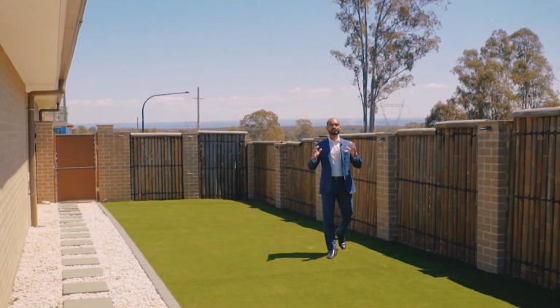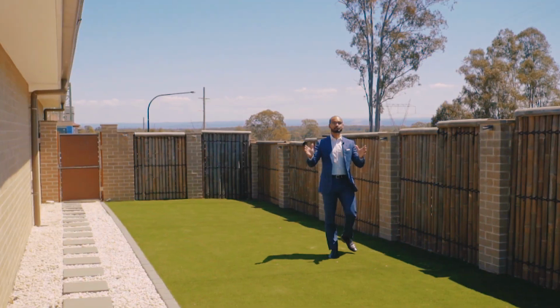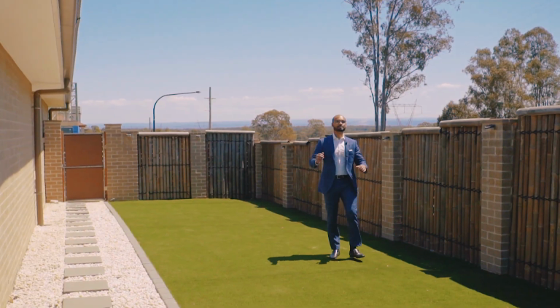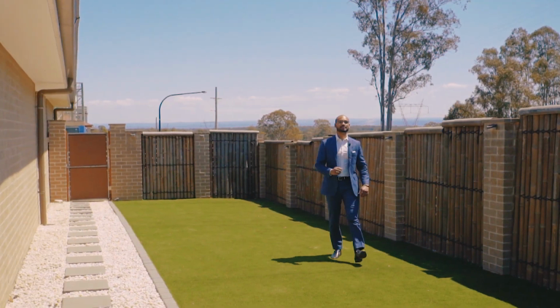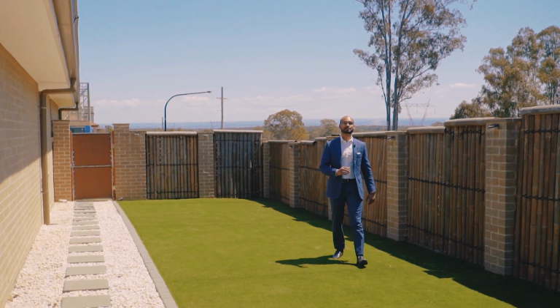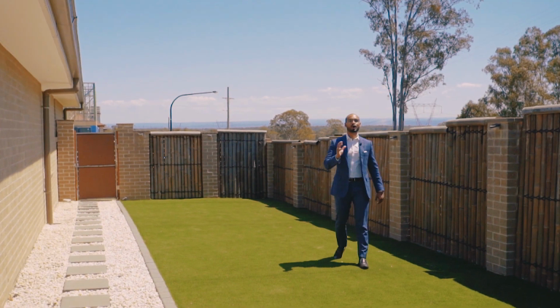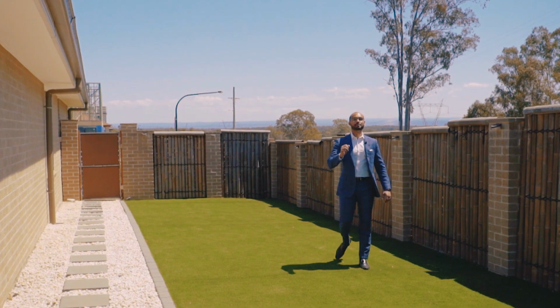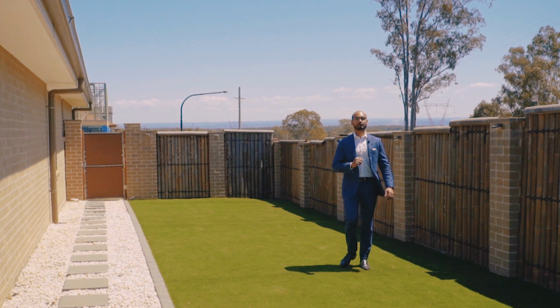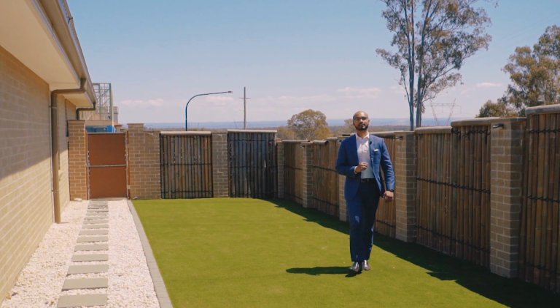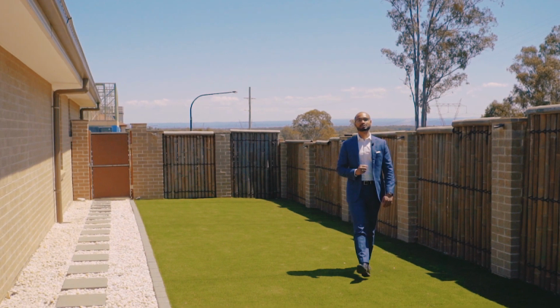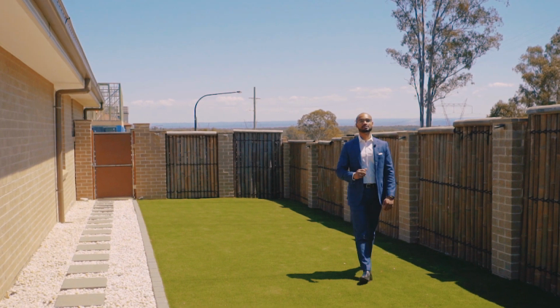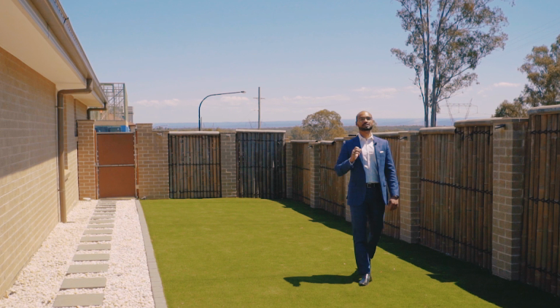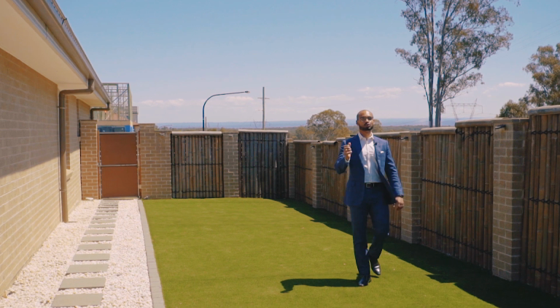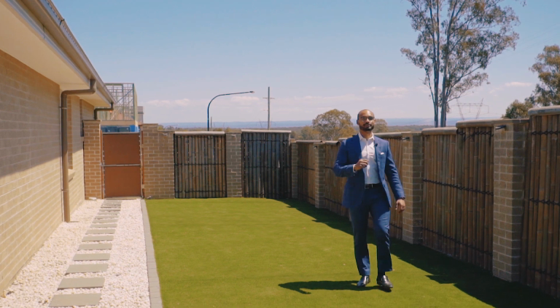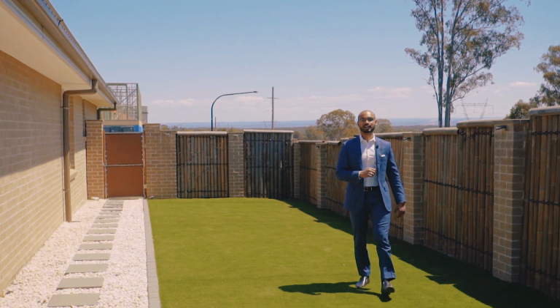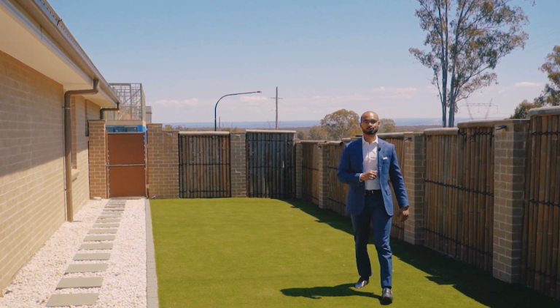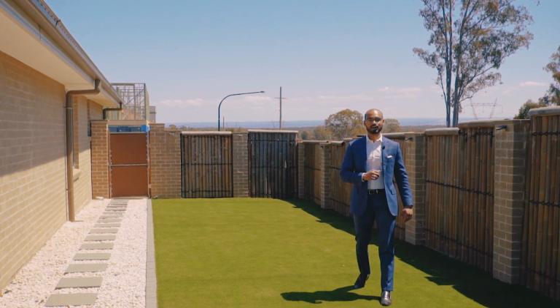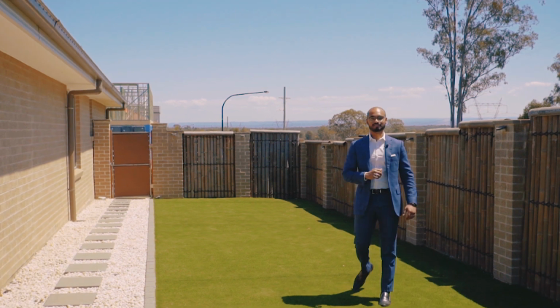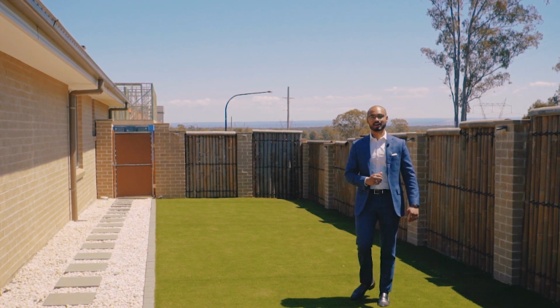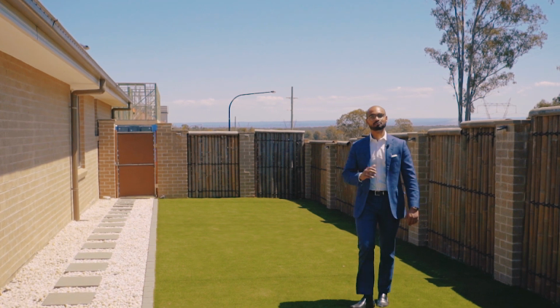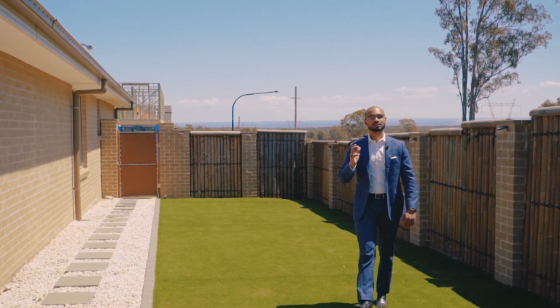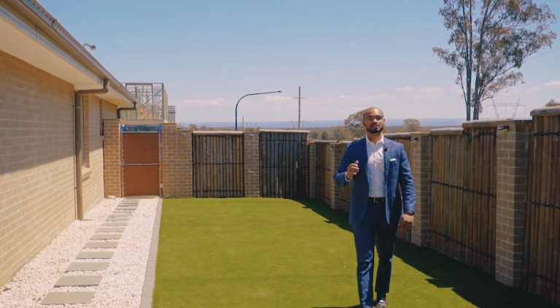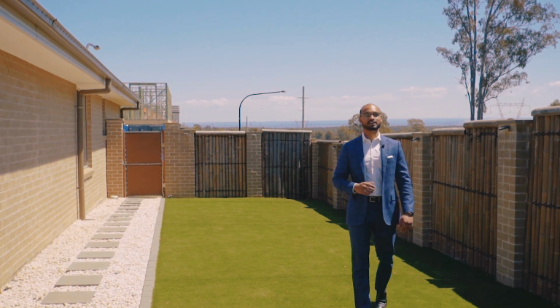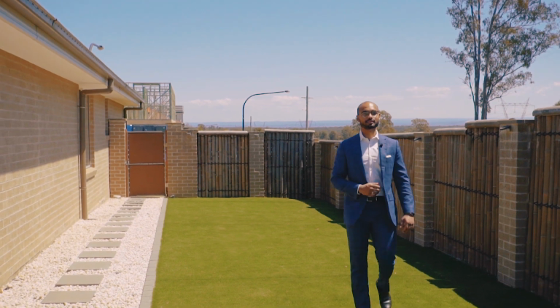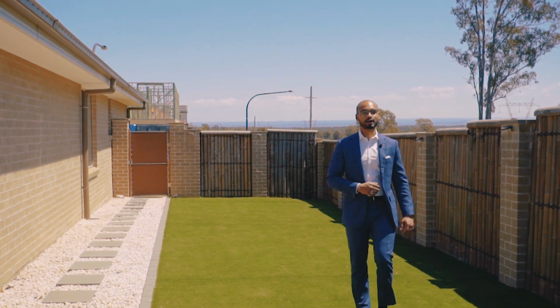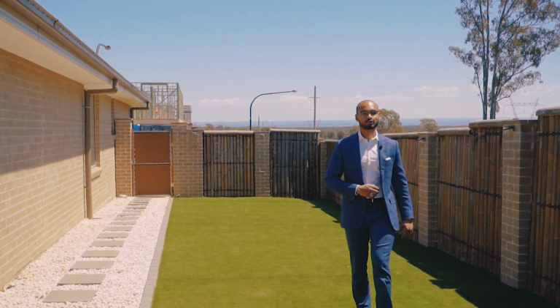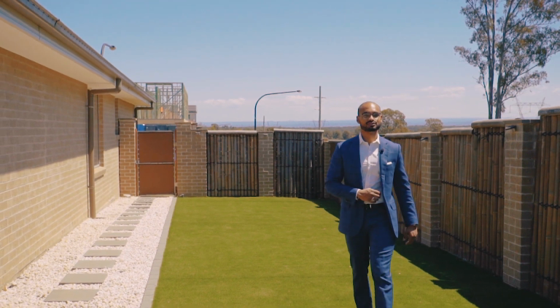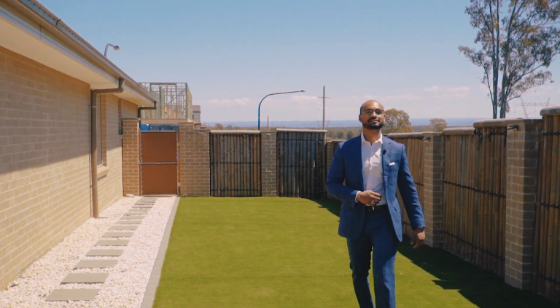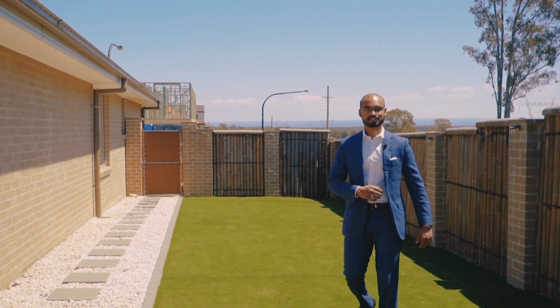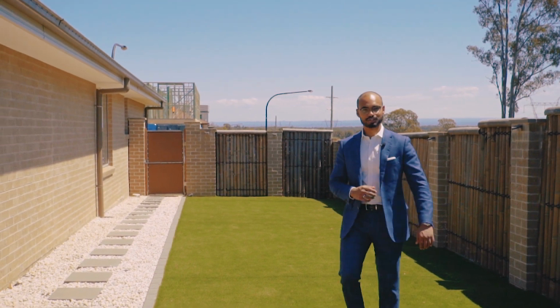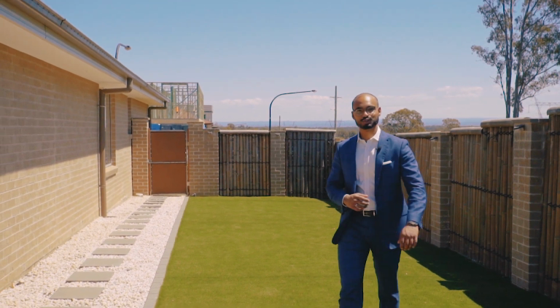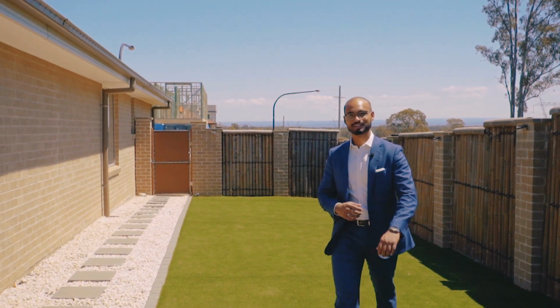Featuring the best in home and location, this one will be highly sought after. Shiv Nair from Harcourts Hills Living — see you soon.